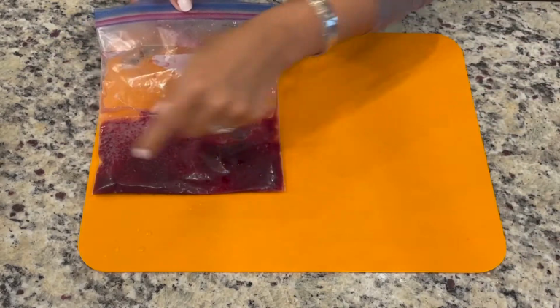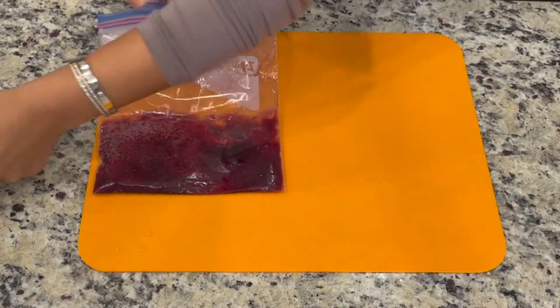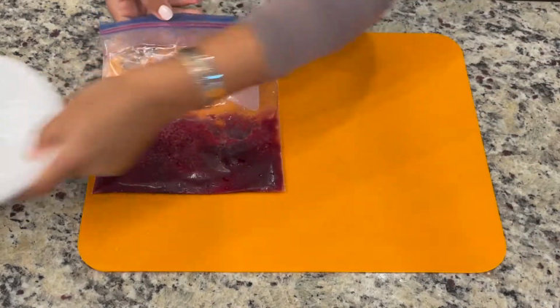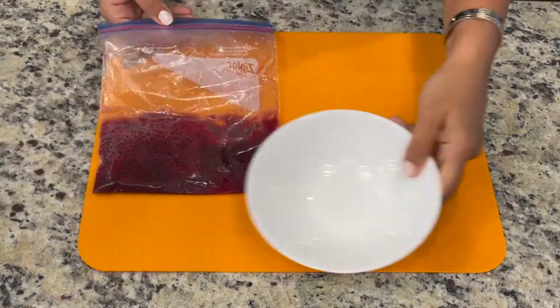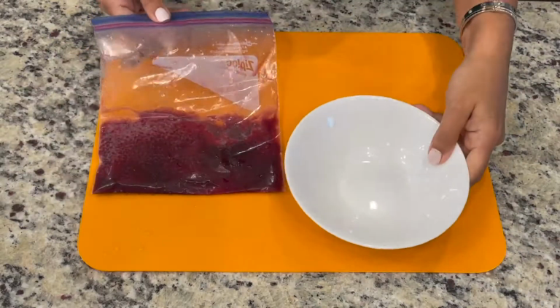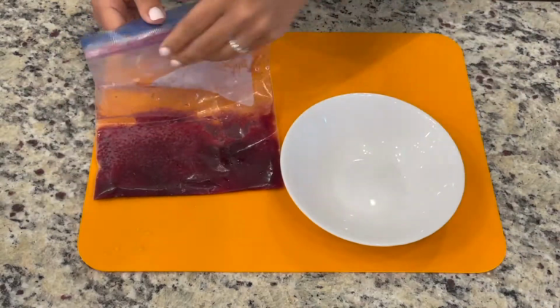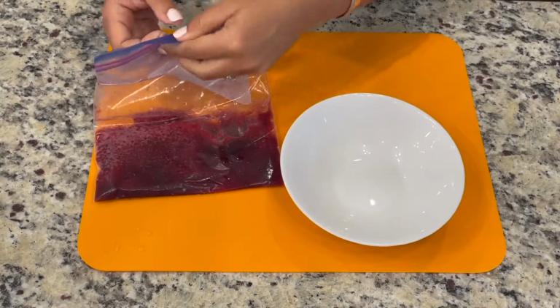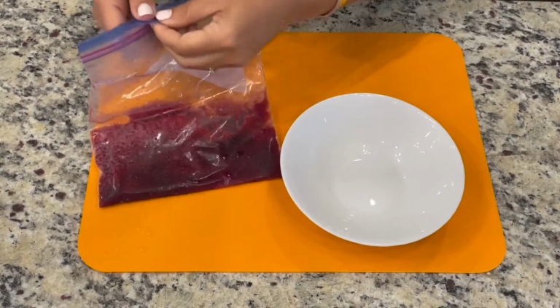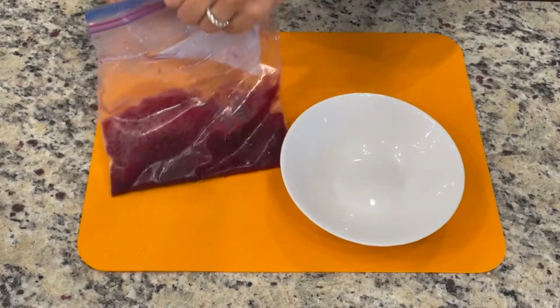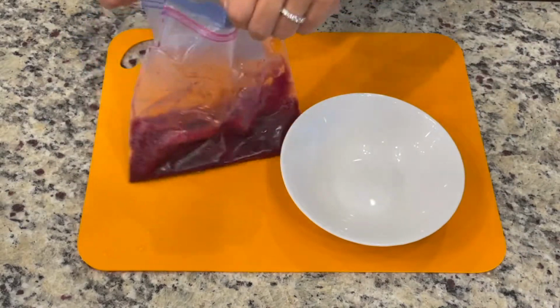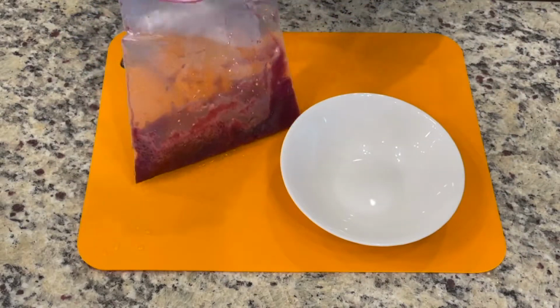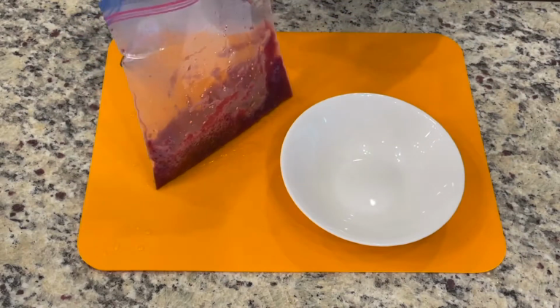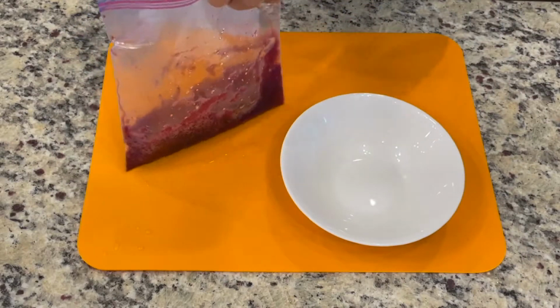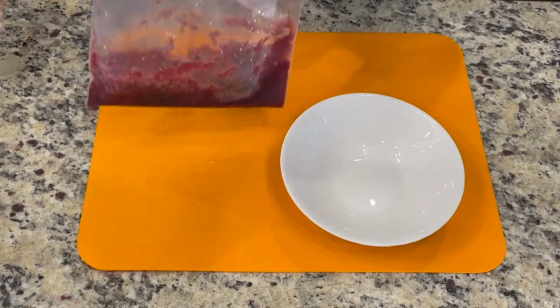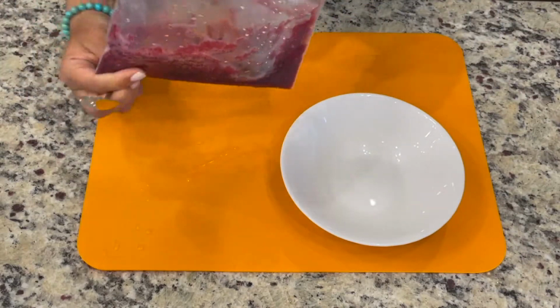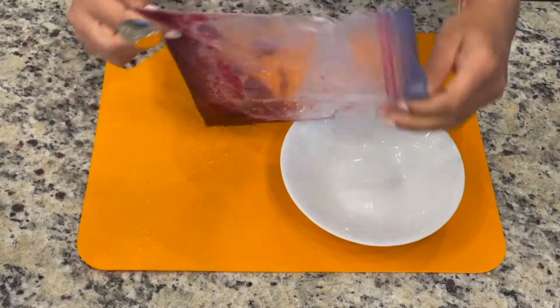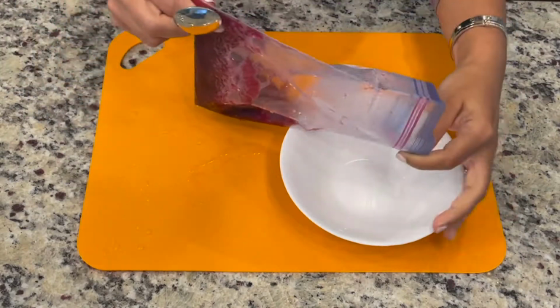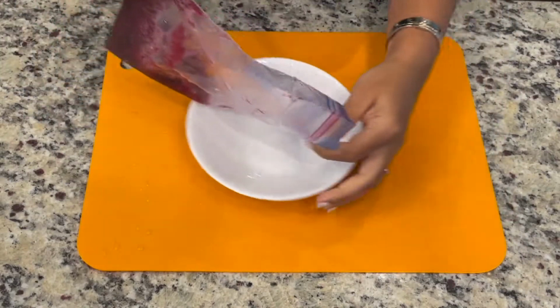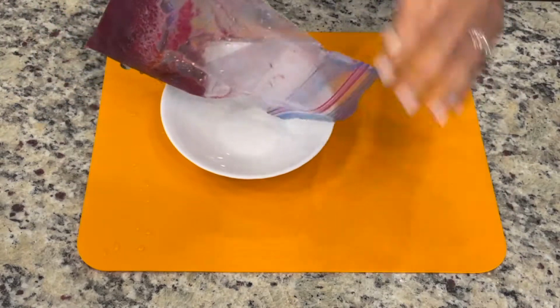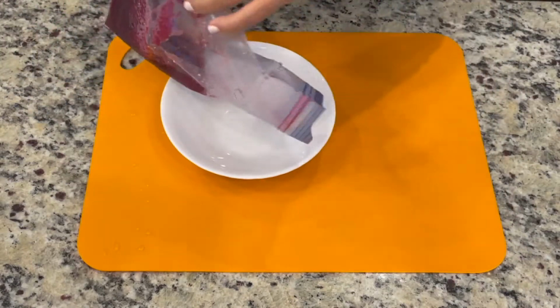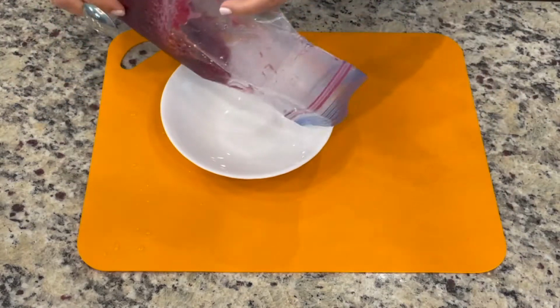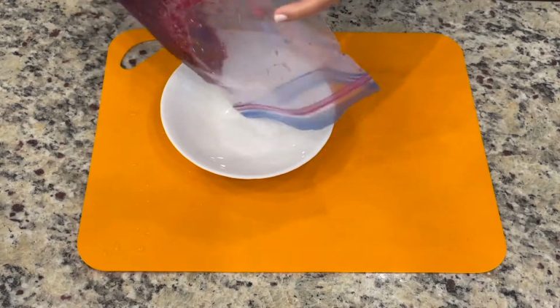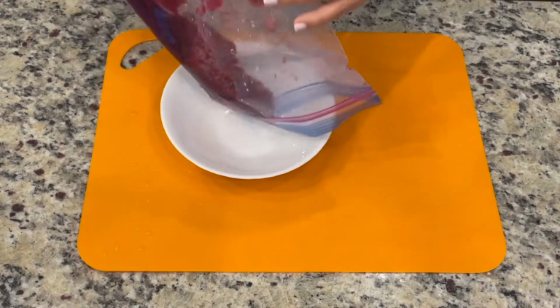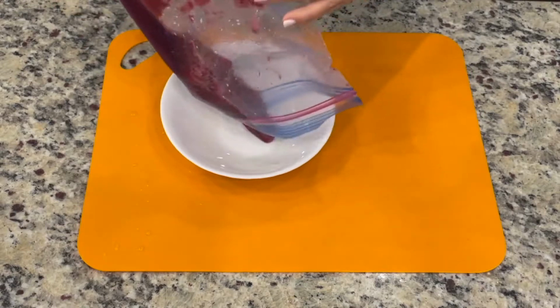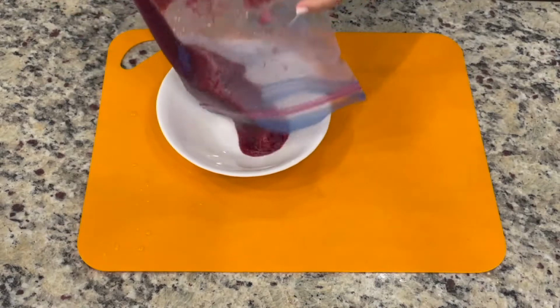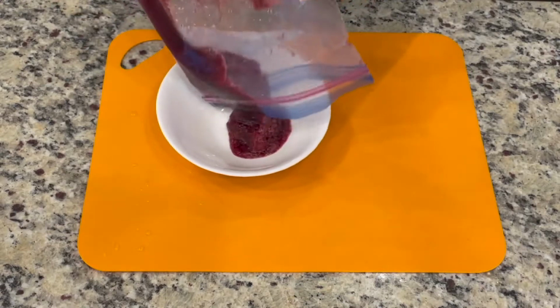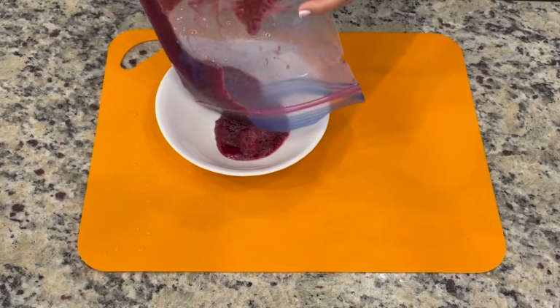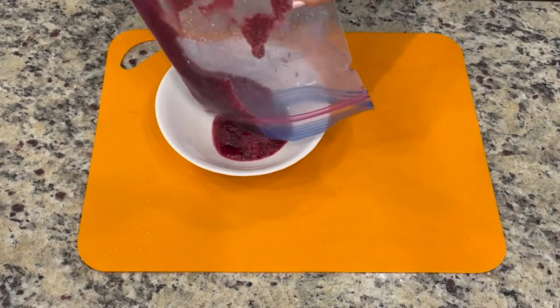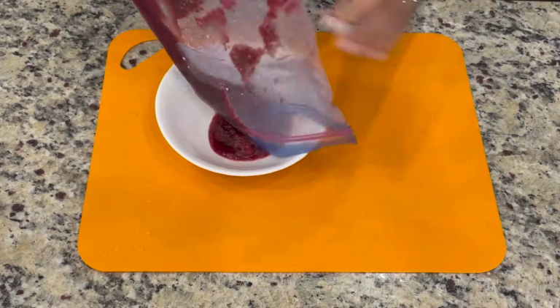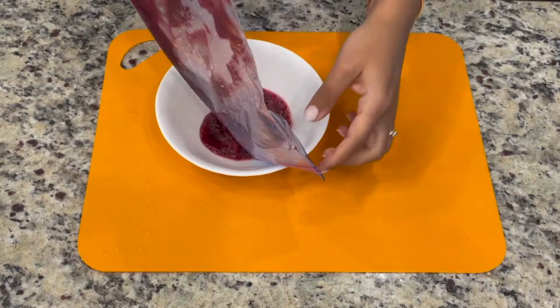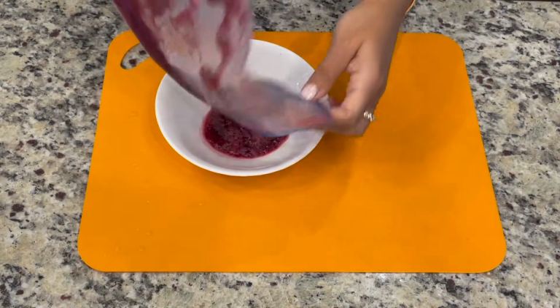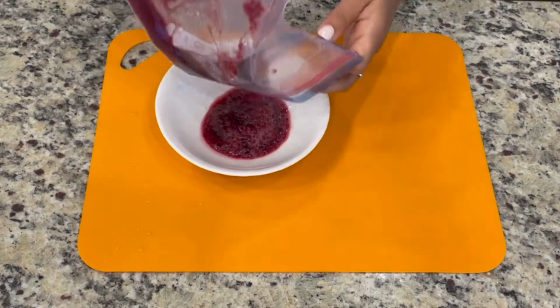Now that our slushie is ready, we can pour it into a bowl or a cup to enjoy.